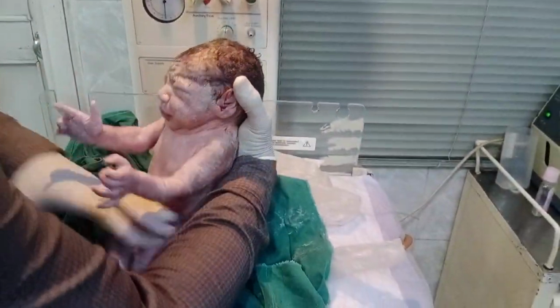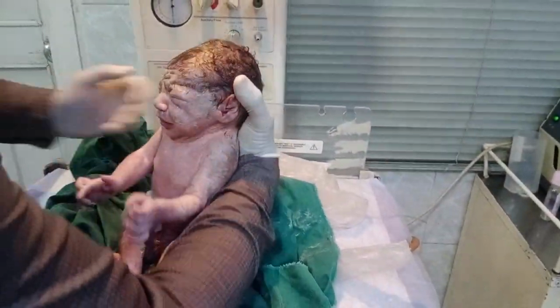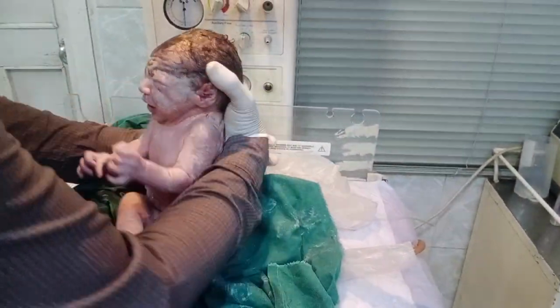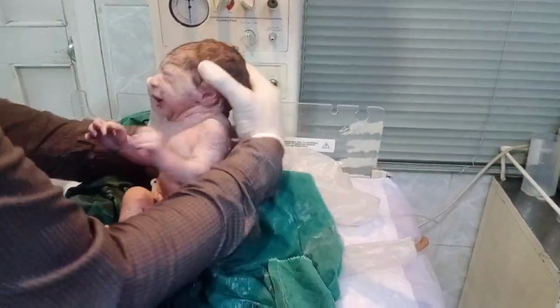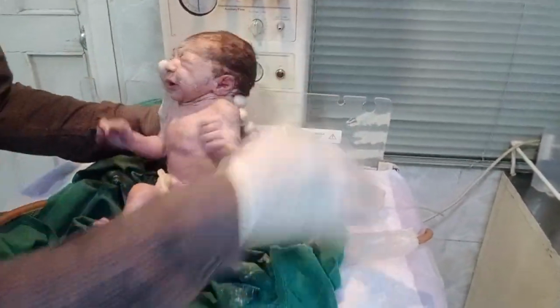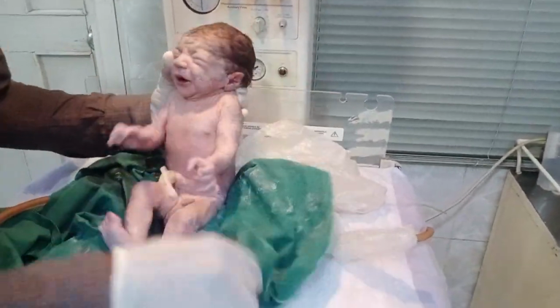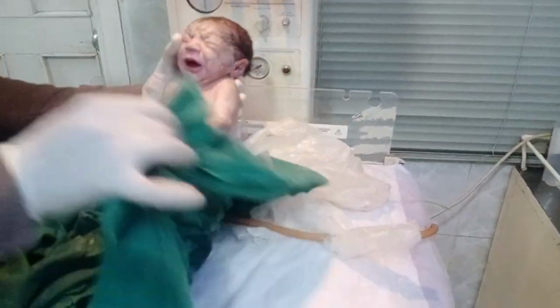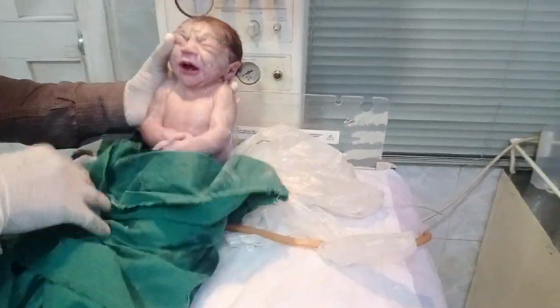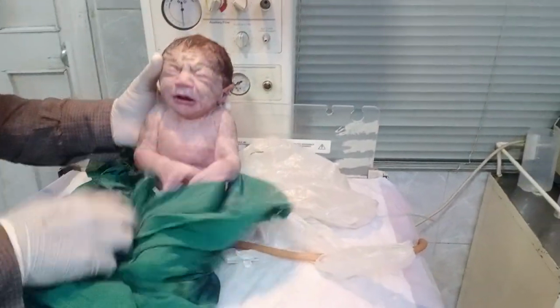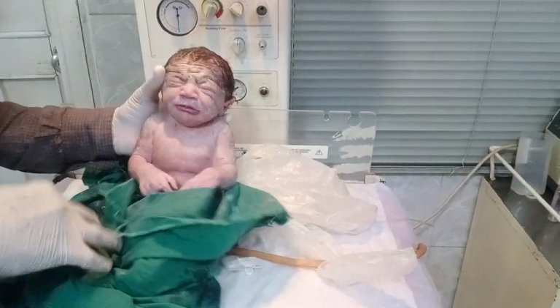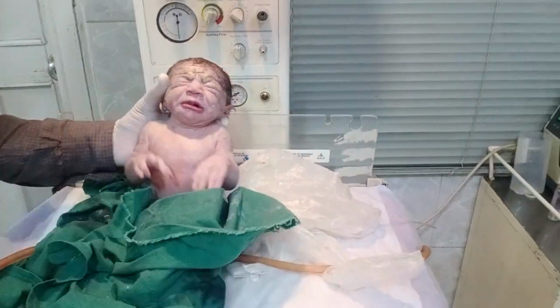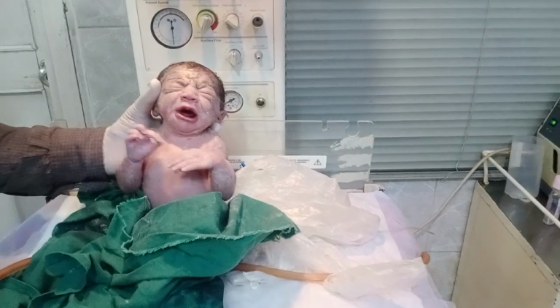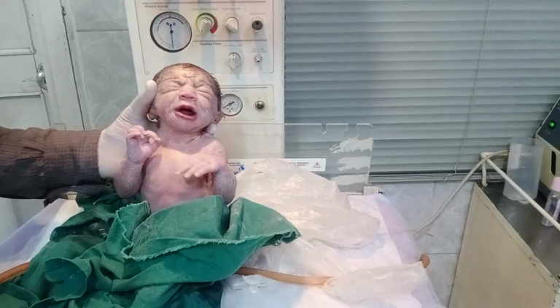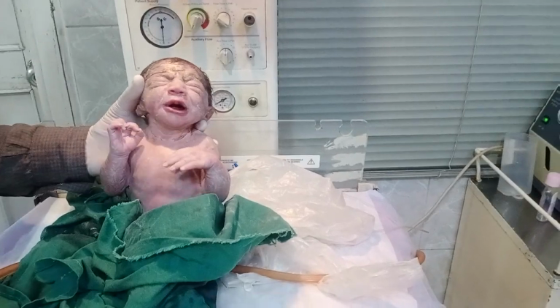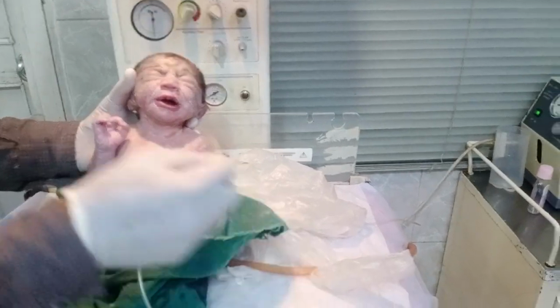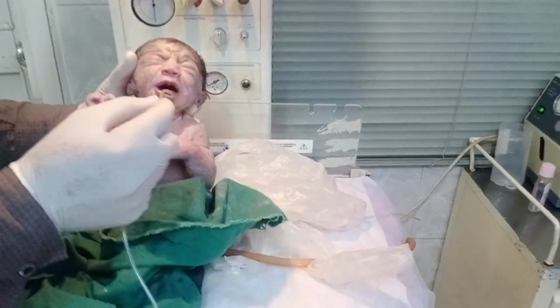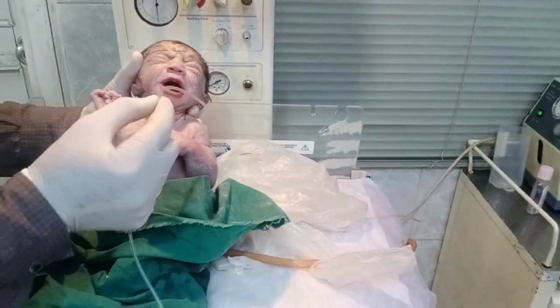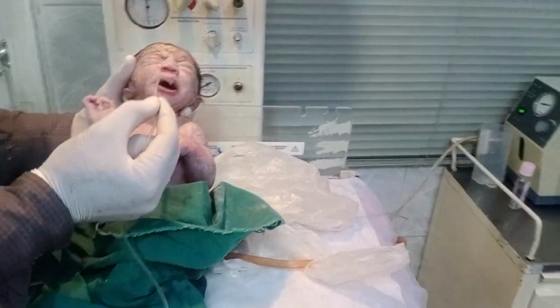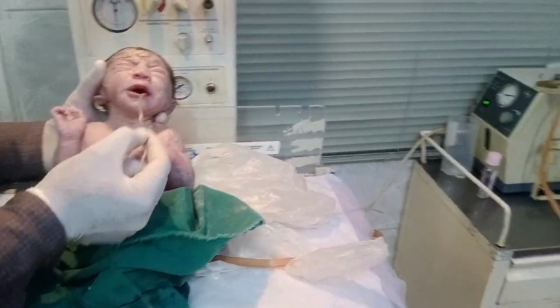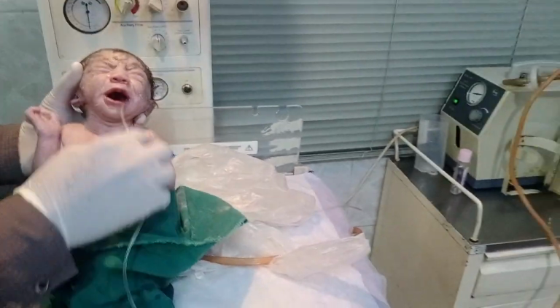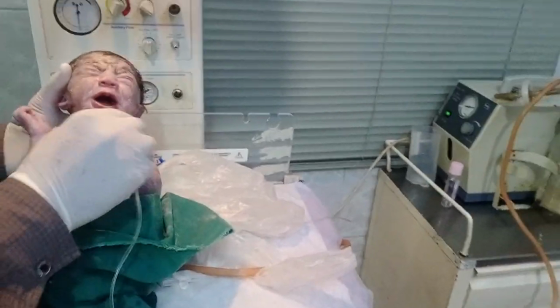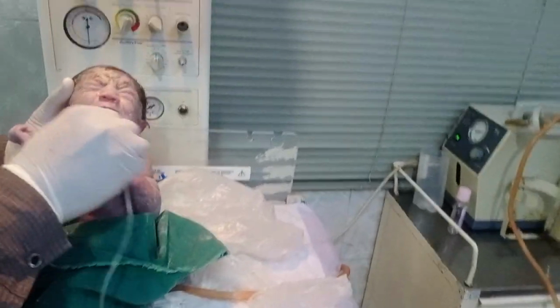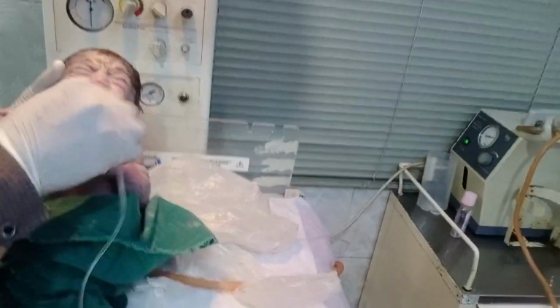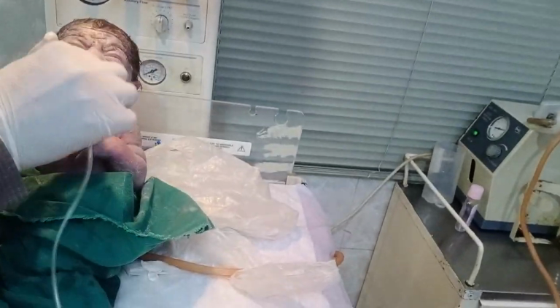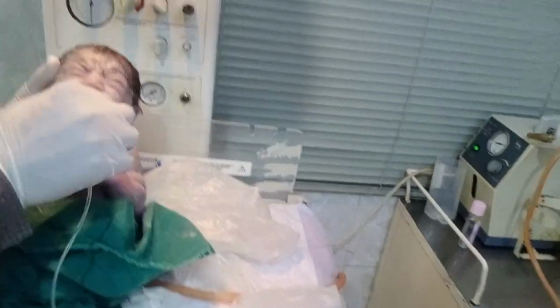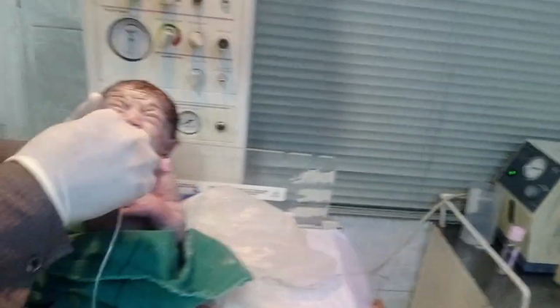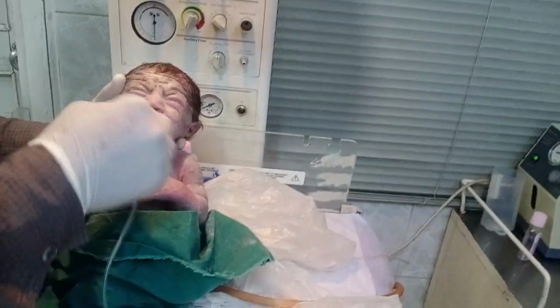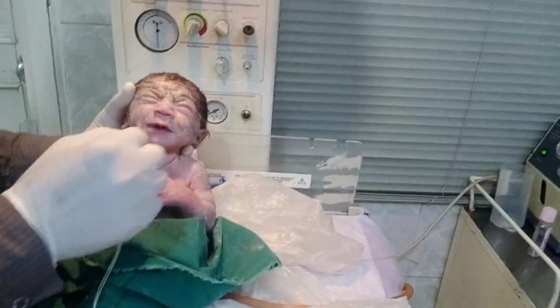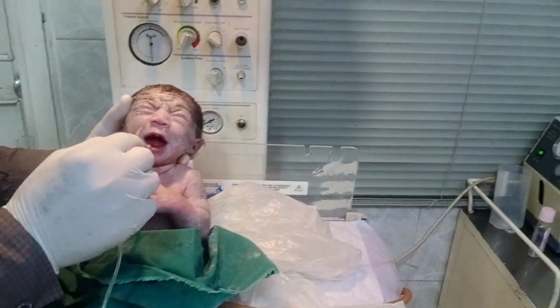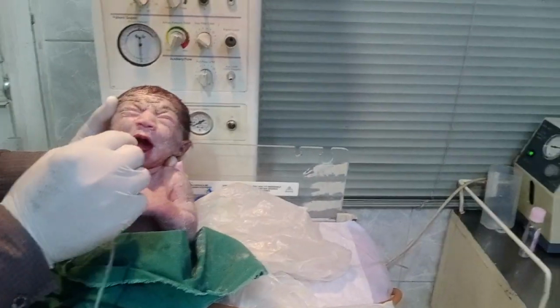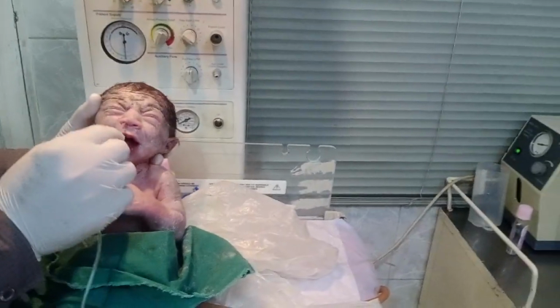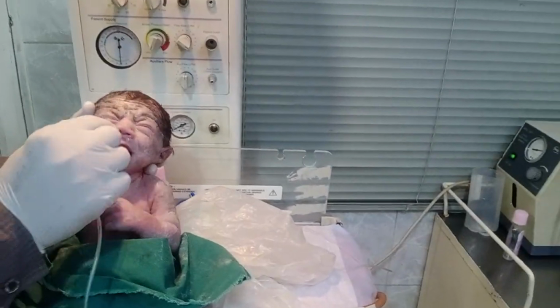This is a very small baby. We give a suction, and we give oxygen to maintain respiration.